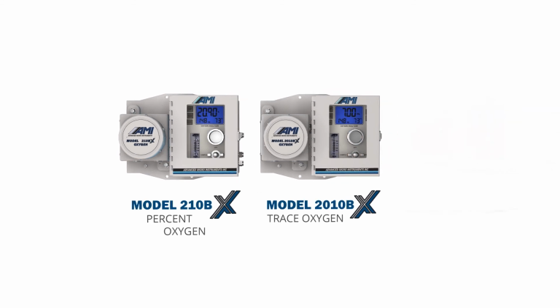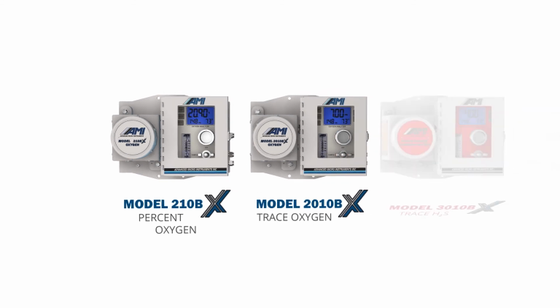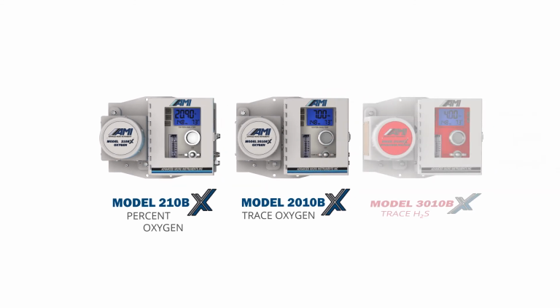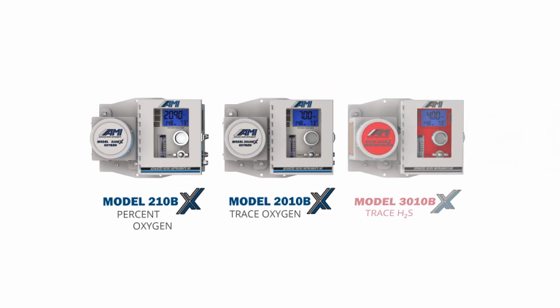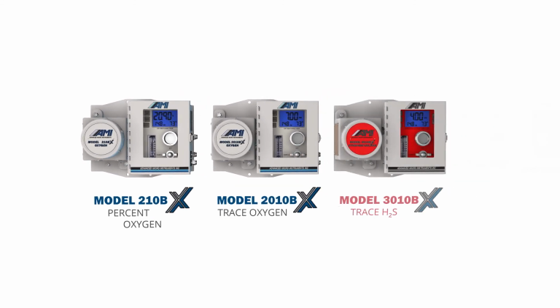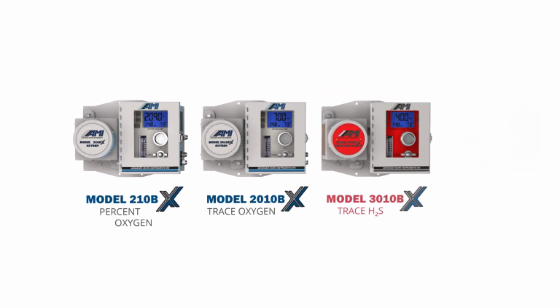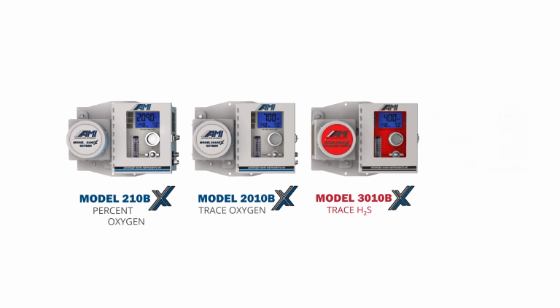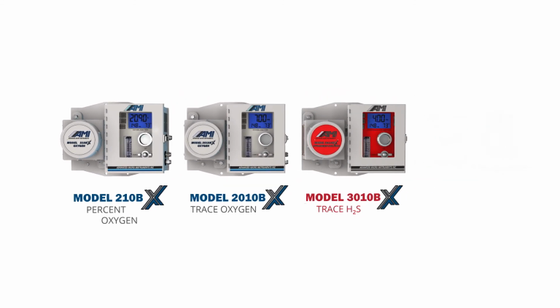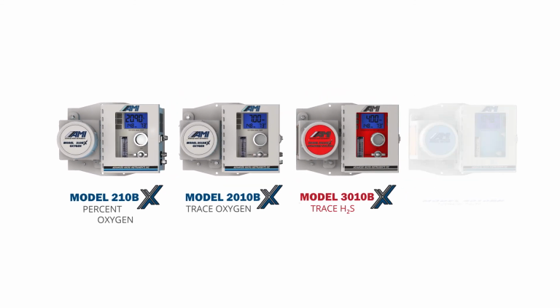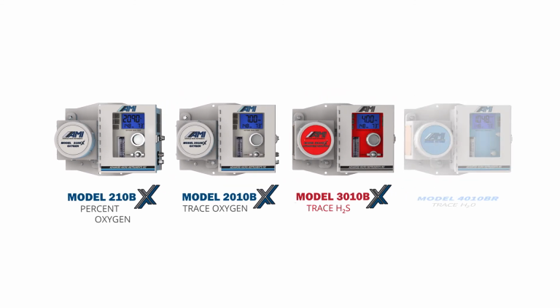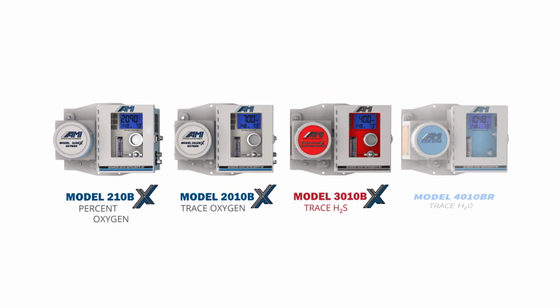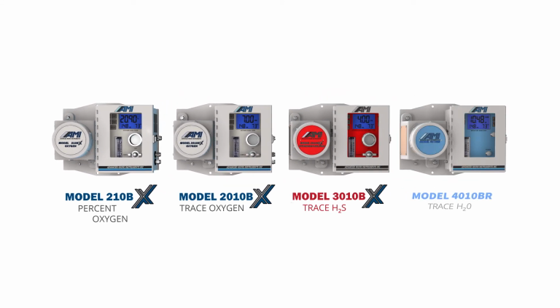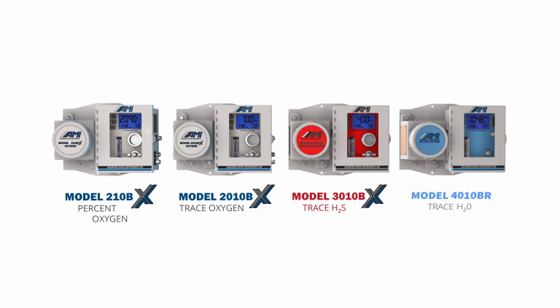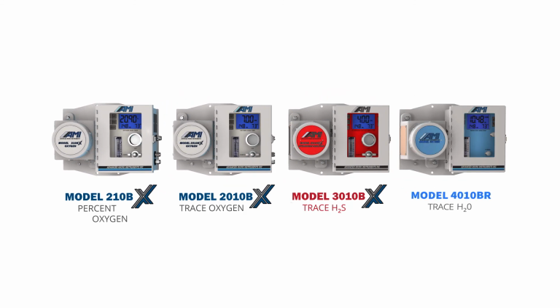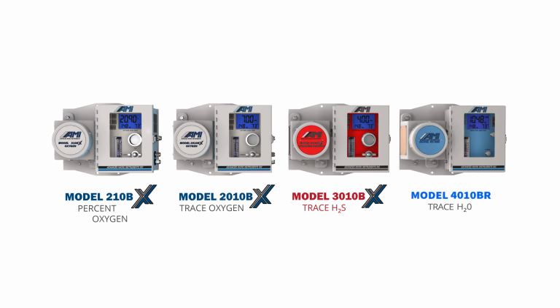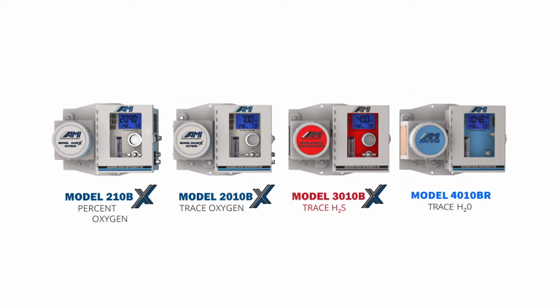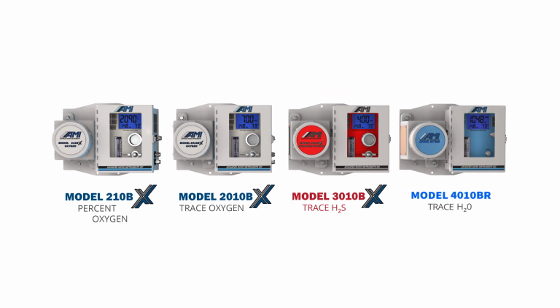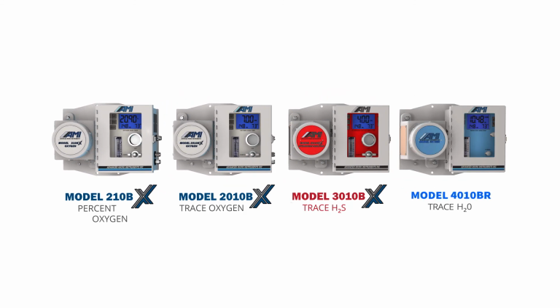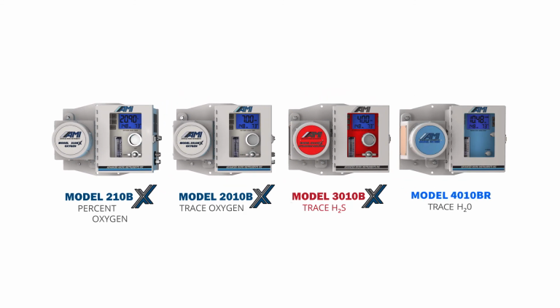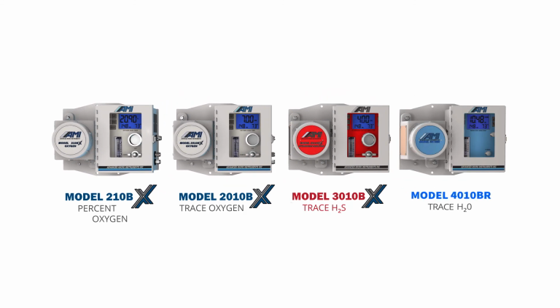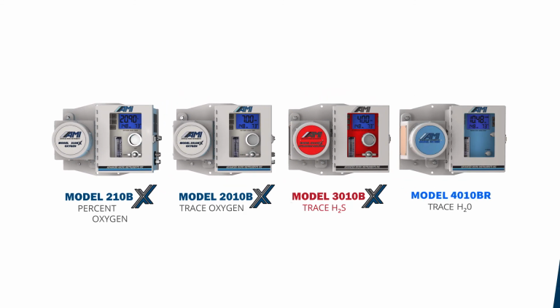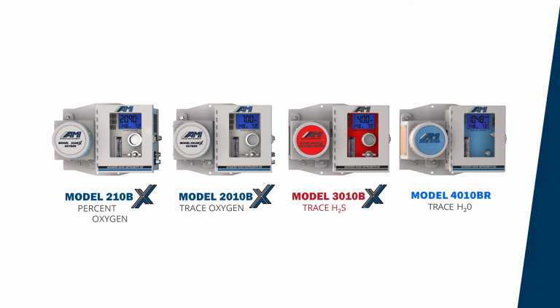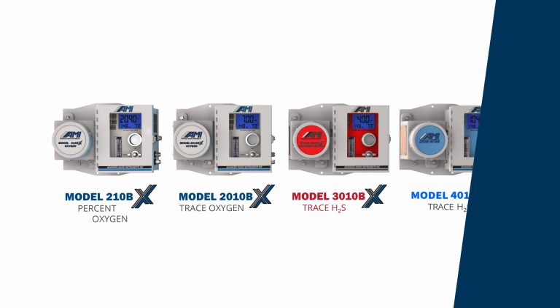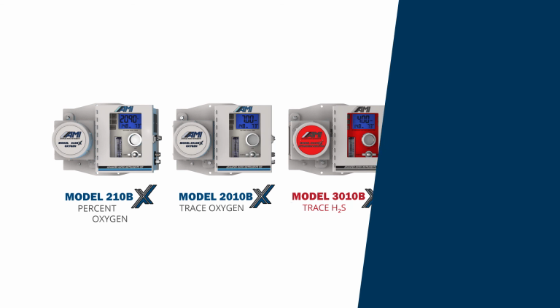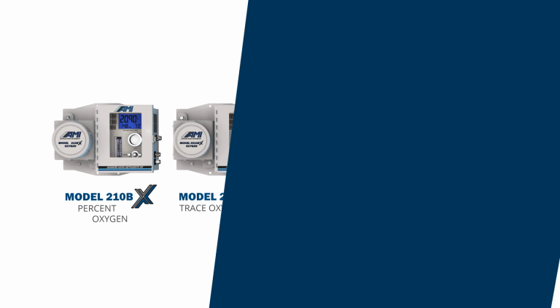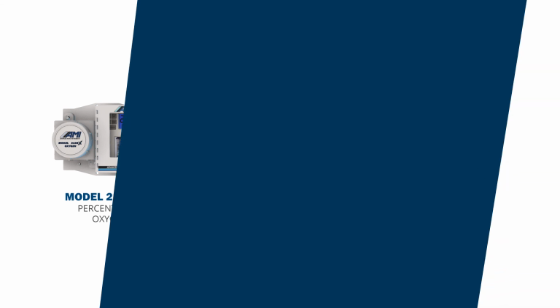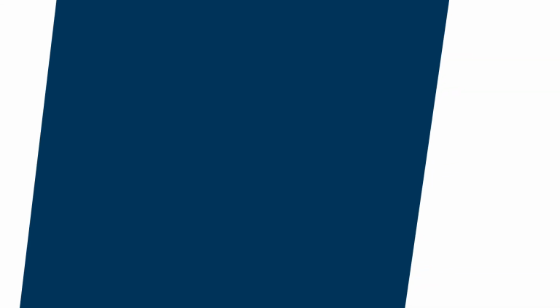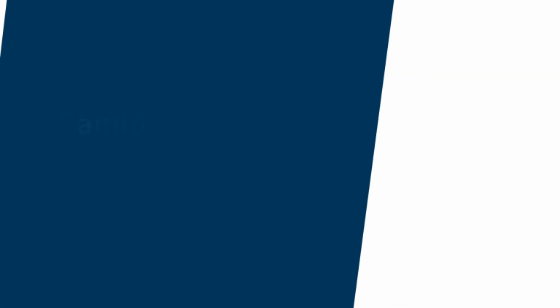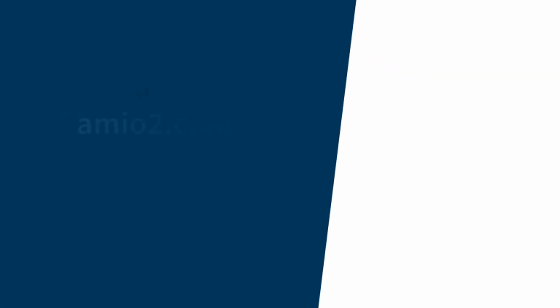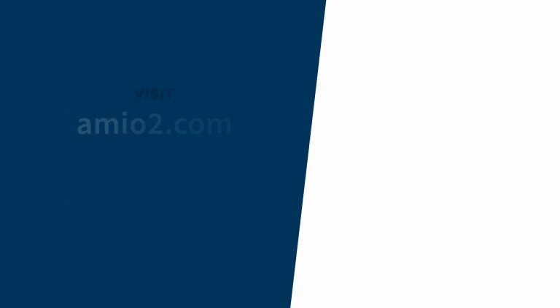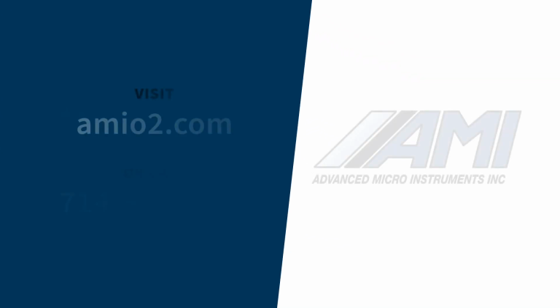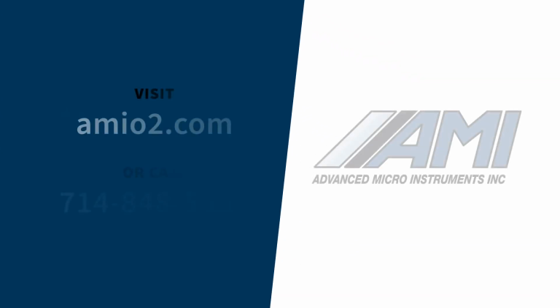To learn more about AMI's BX series oxygen analyzers or any of our other oxygen, hydrogen sulfide, or trace moisture analyzers, visit AMIO2.com or give us a call.